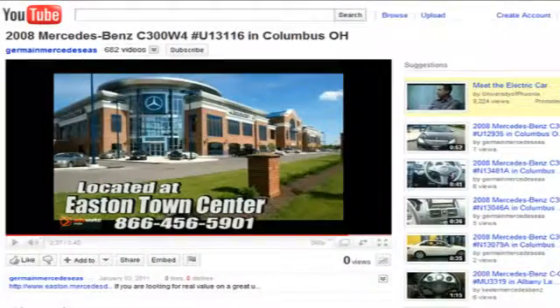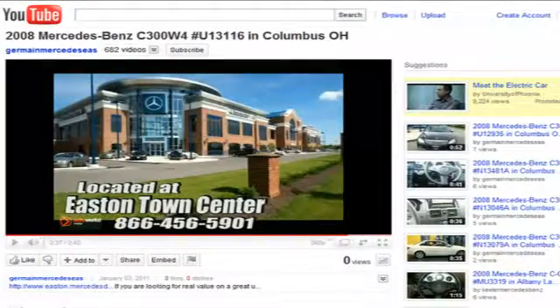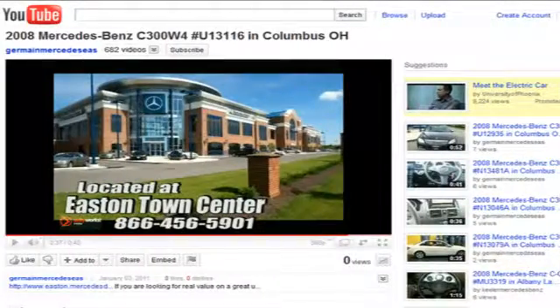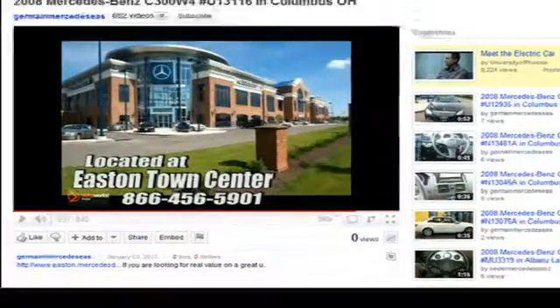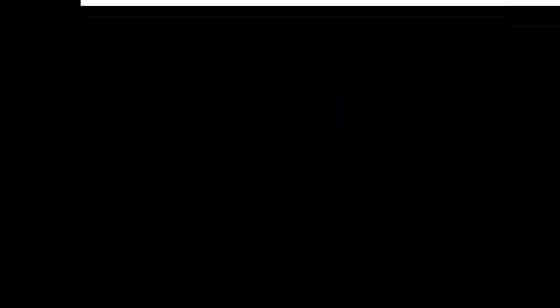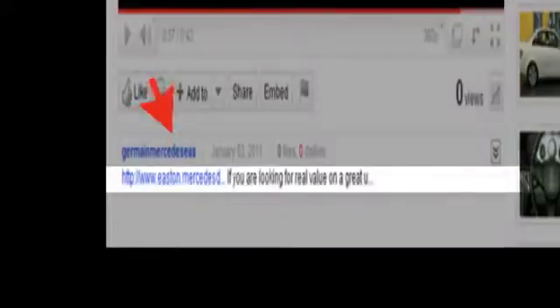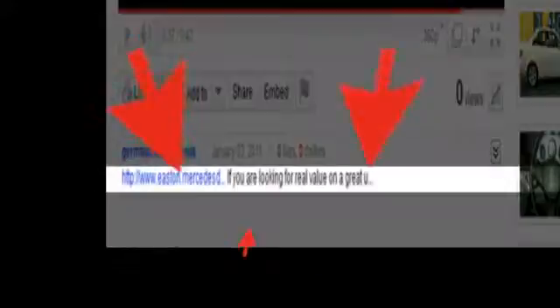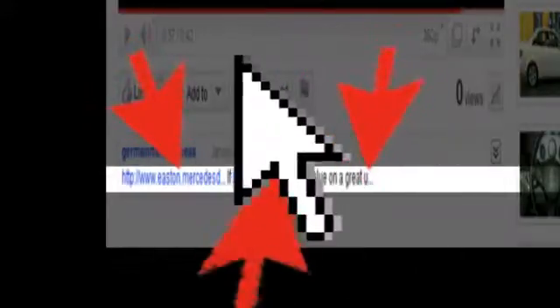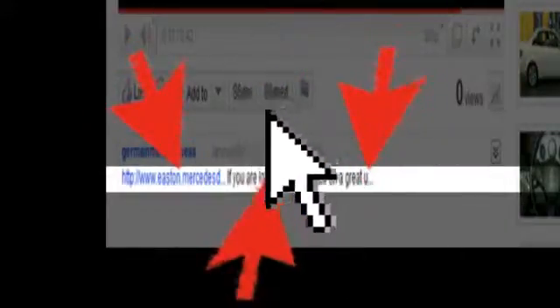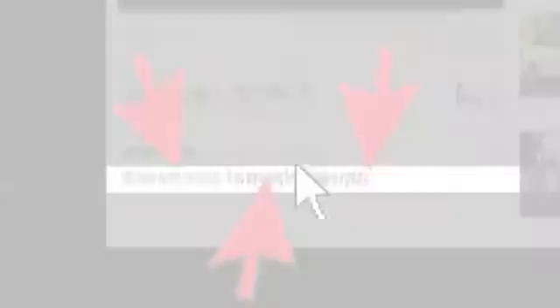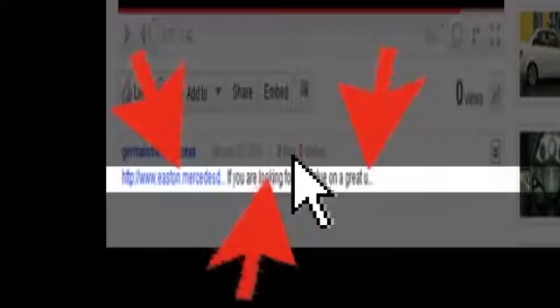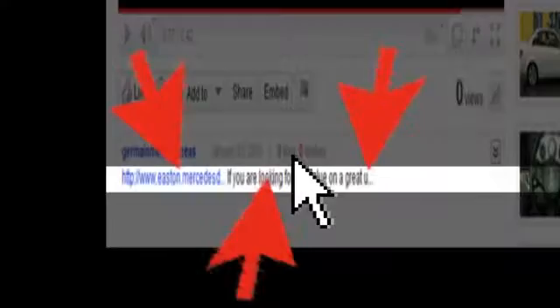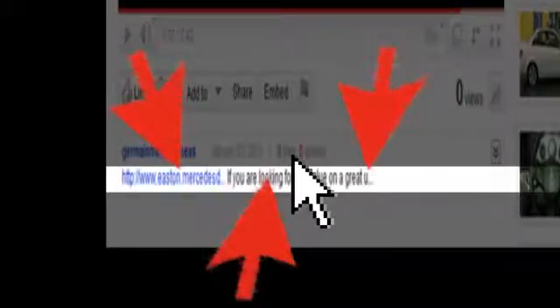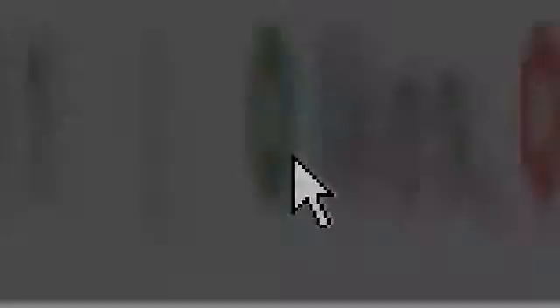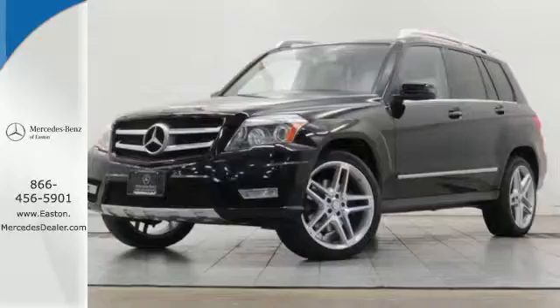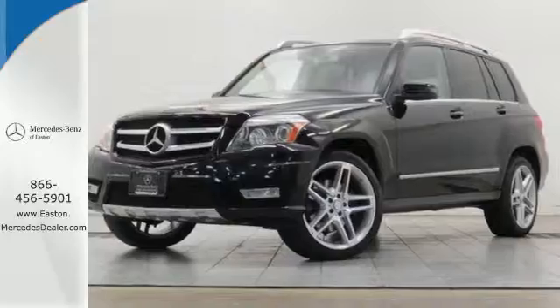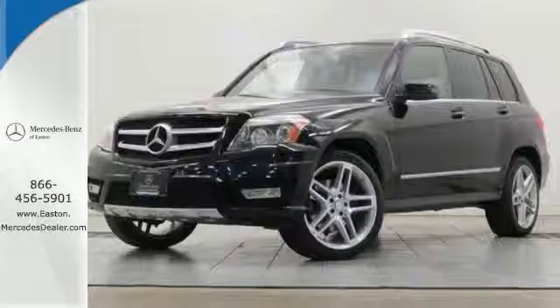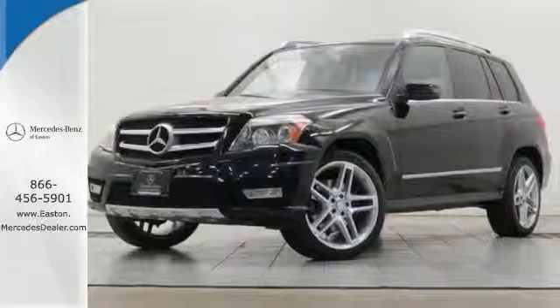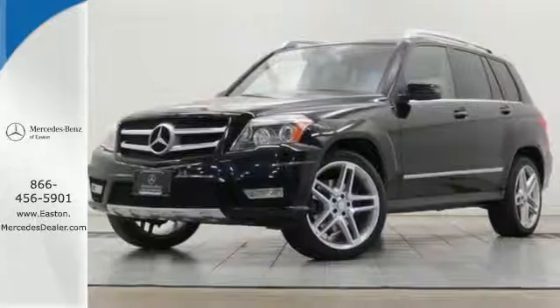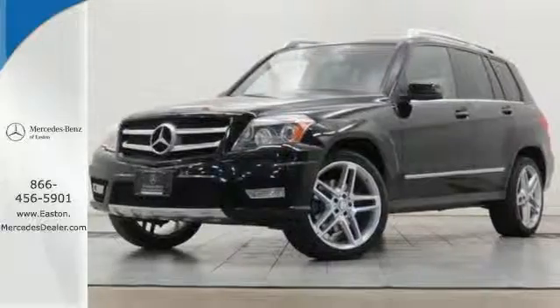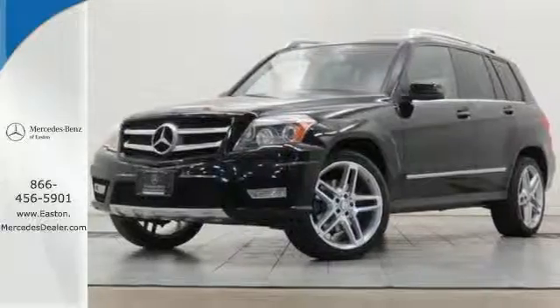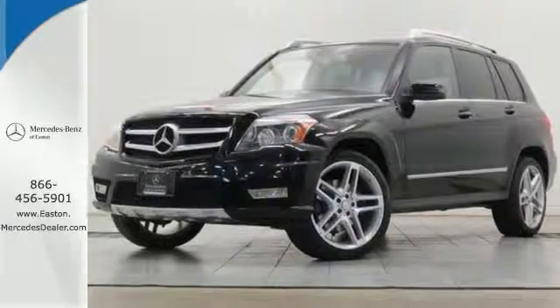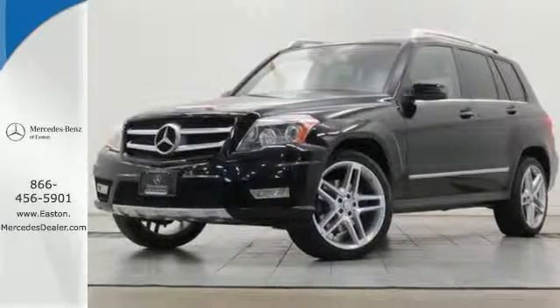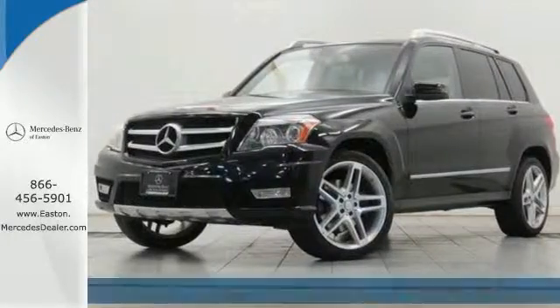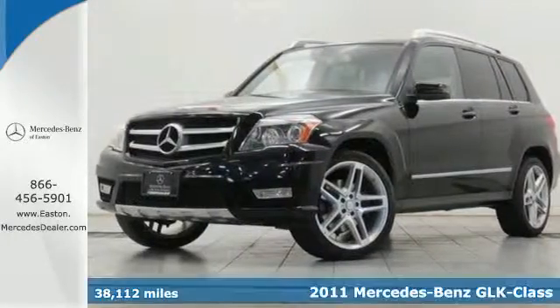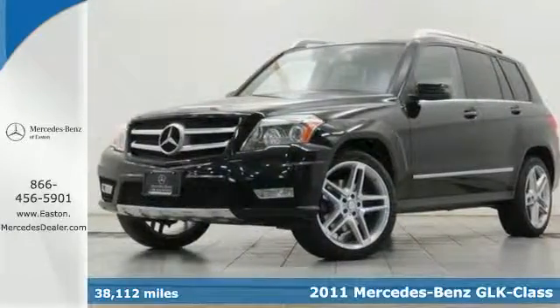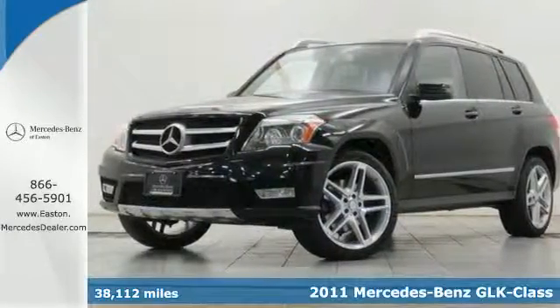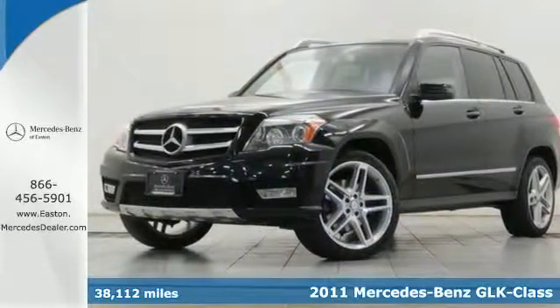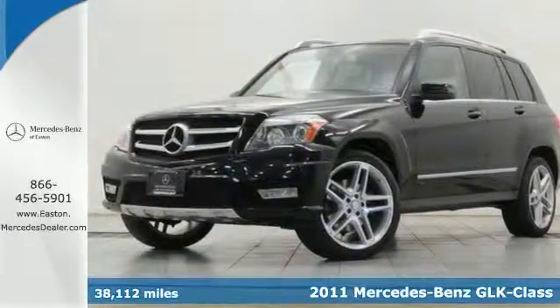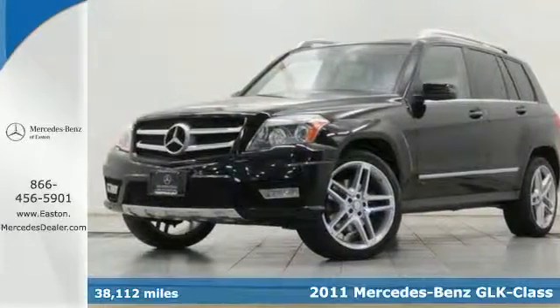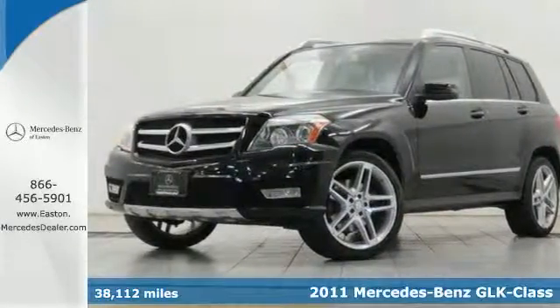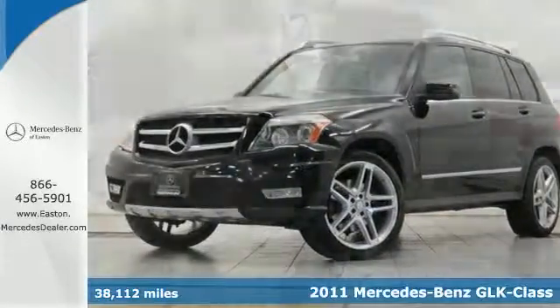Click the link below to schedule a test drive. Here's a 2011 Mercedes-Benz GLK Class.